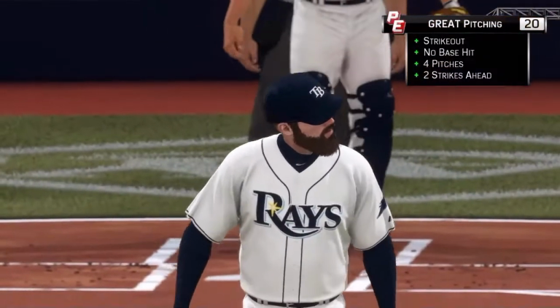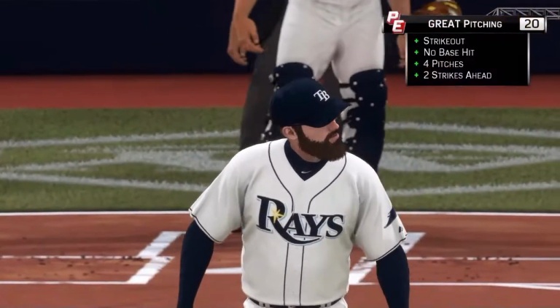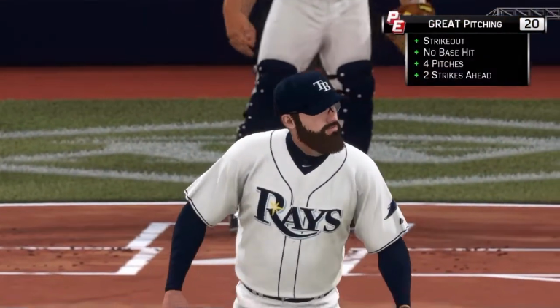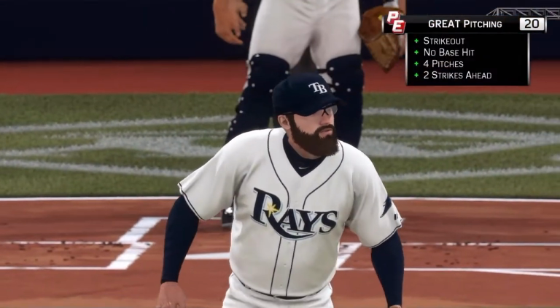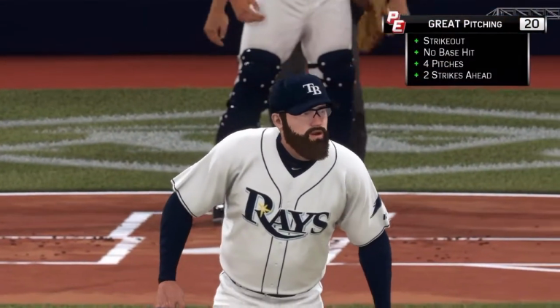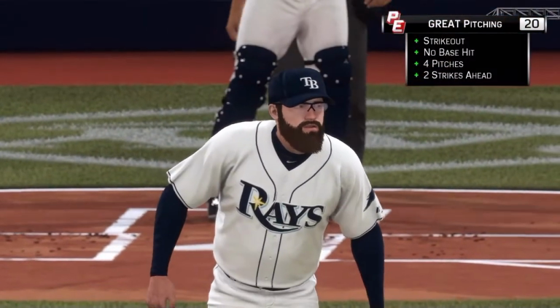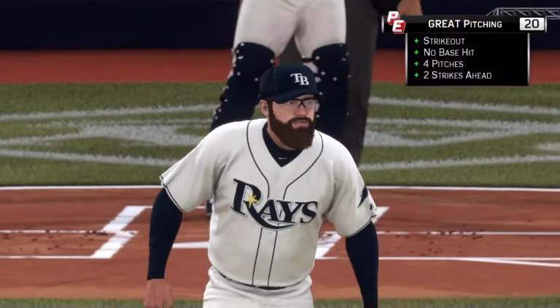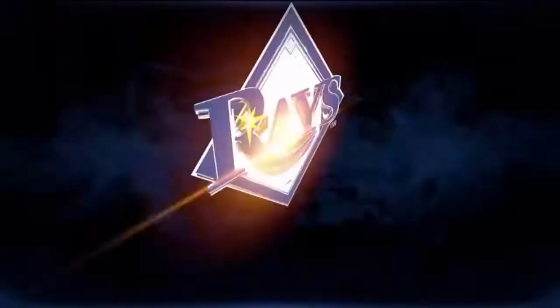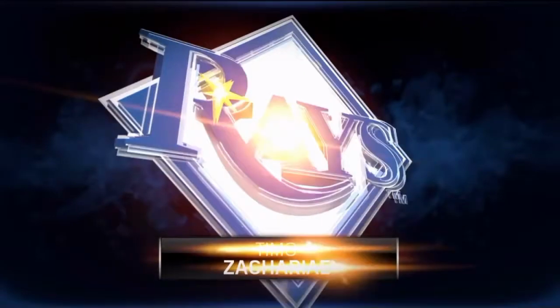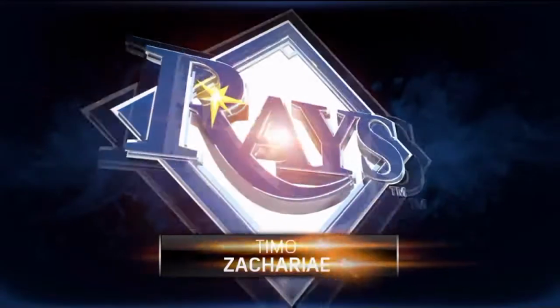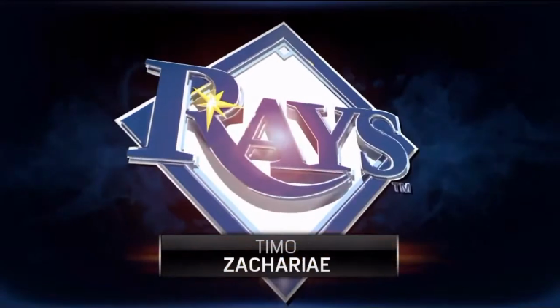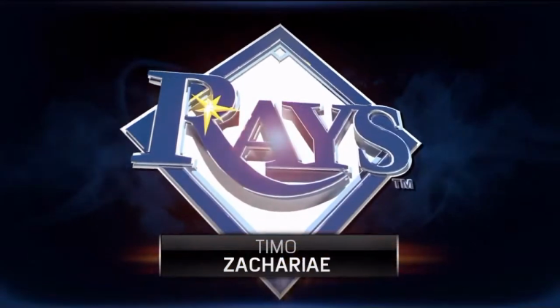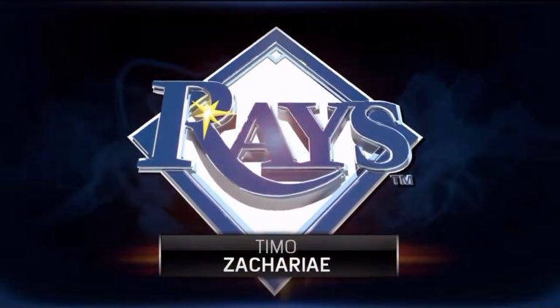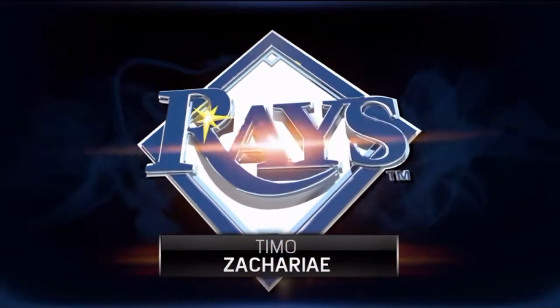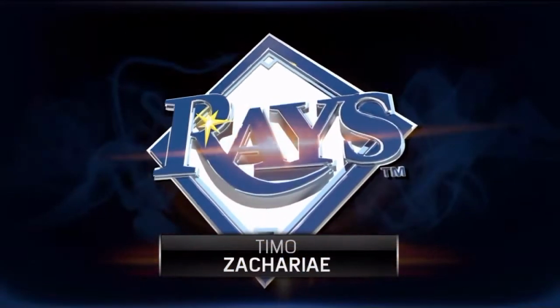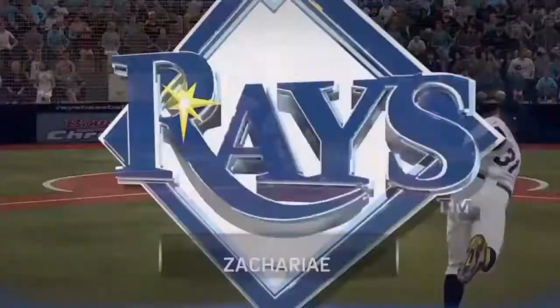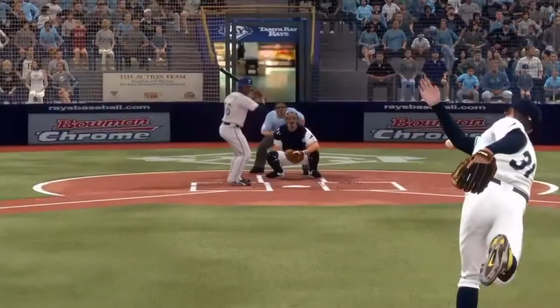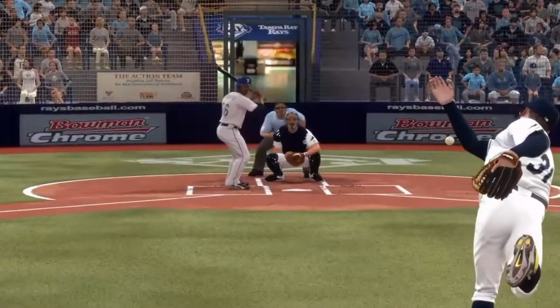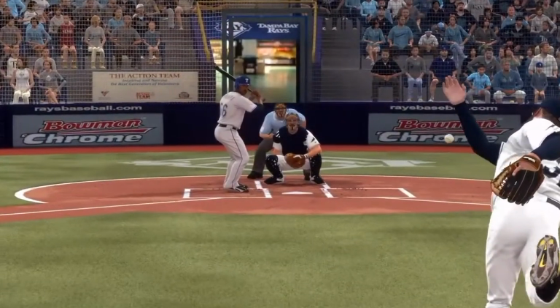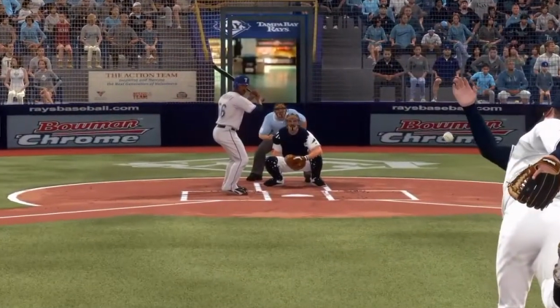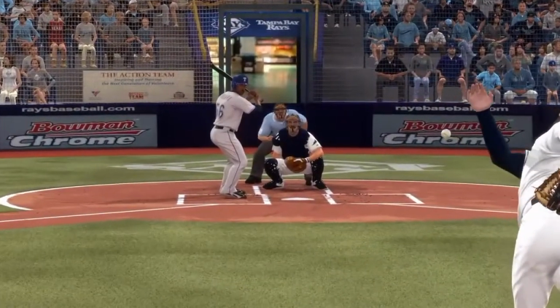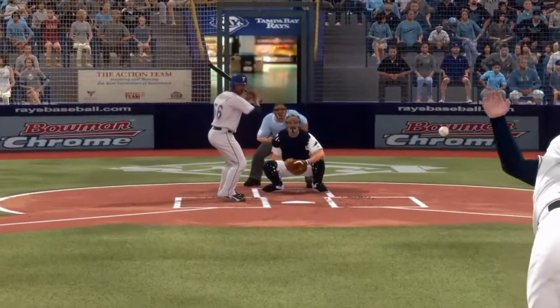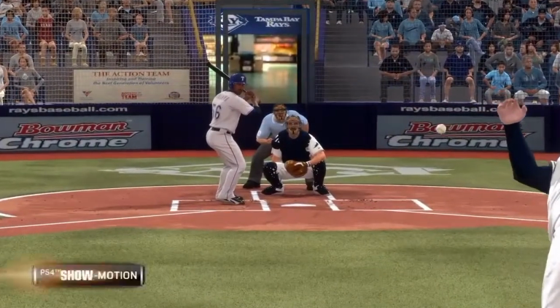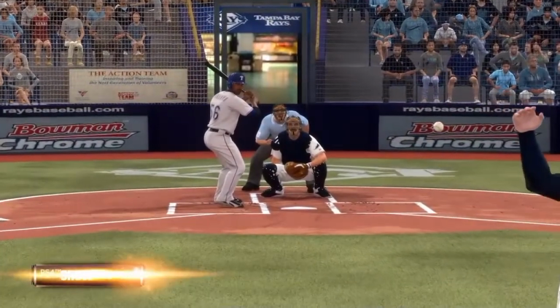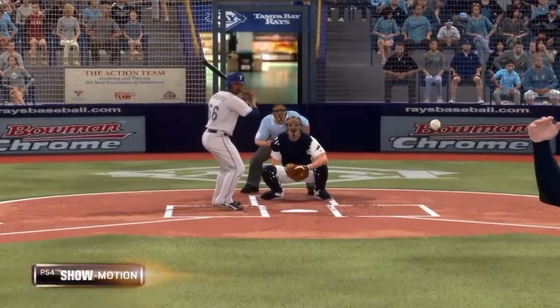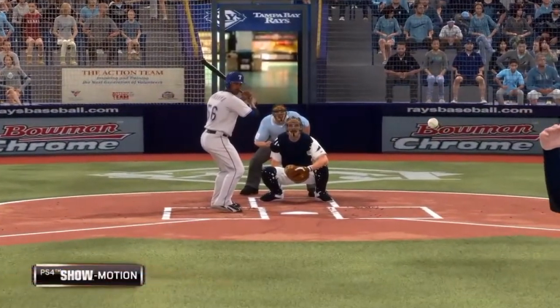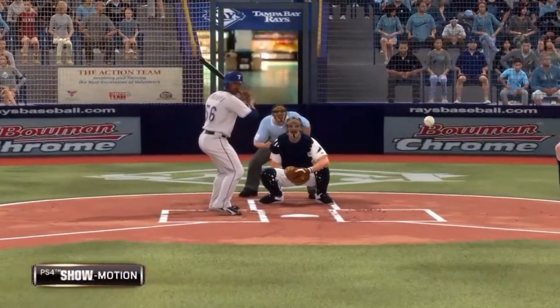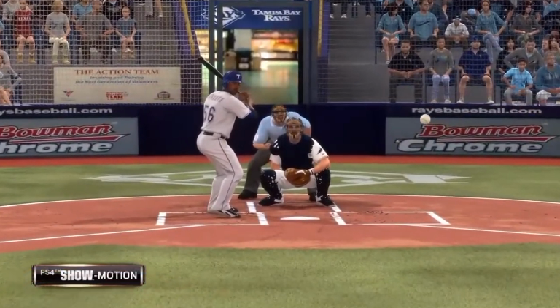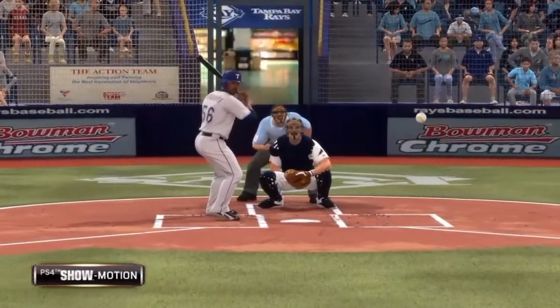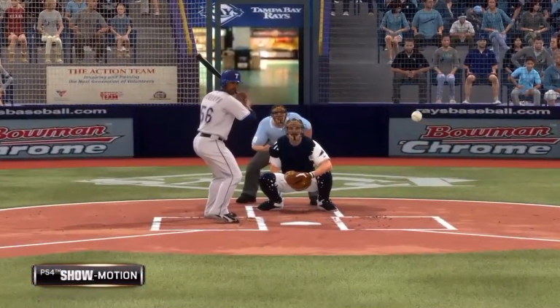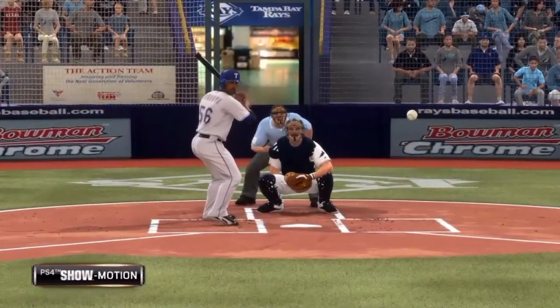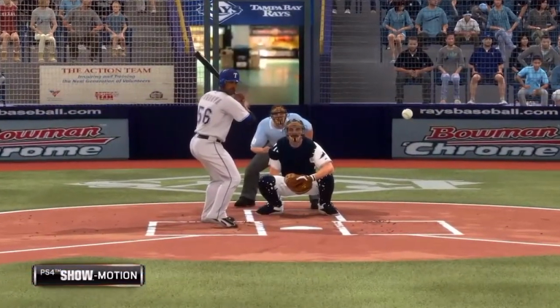Let's get a look at that knuckleball in slow motion. This is the kind of shot that this camera was made for.